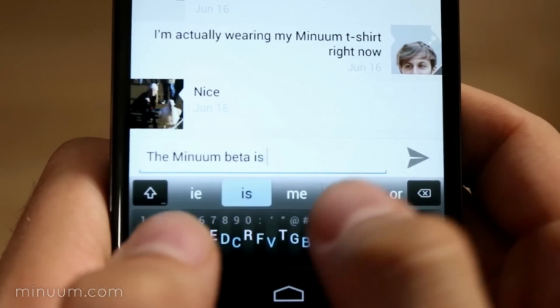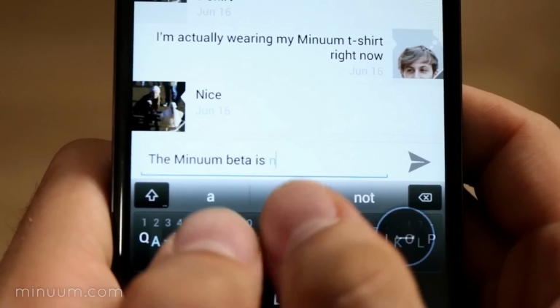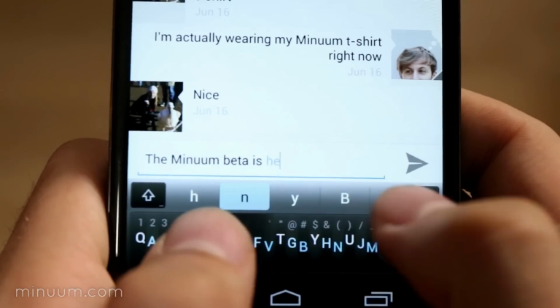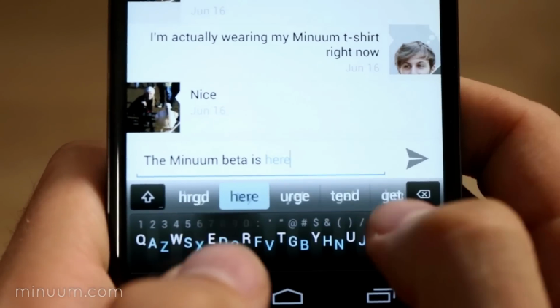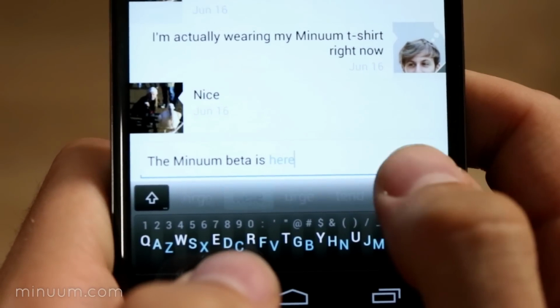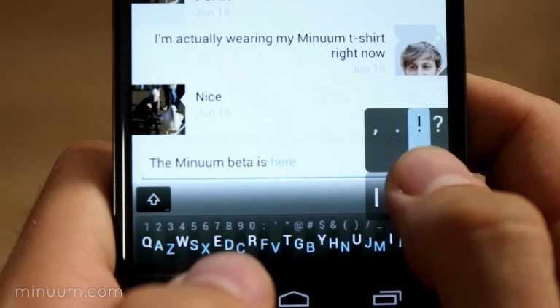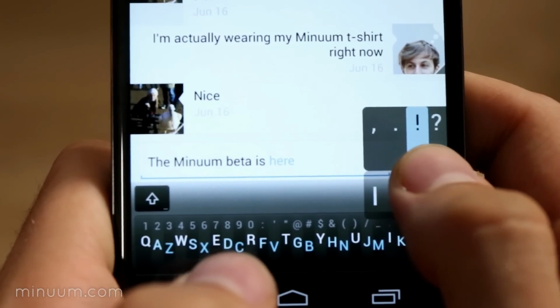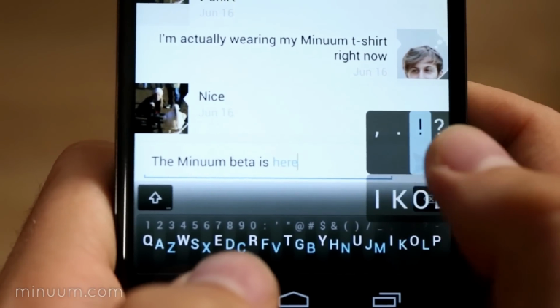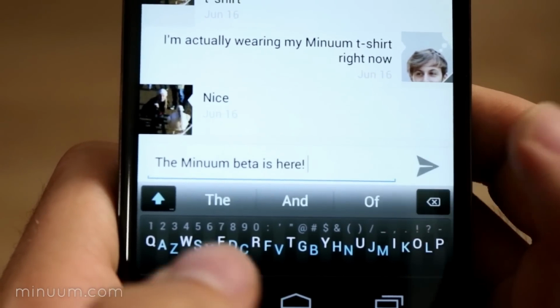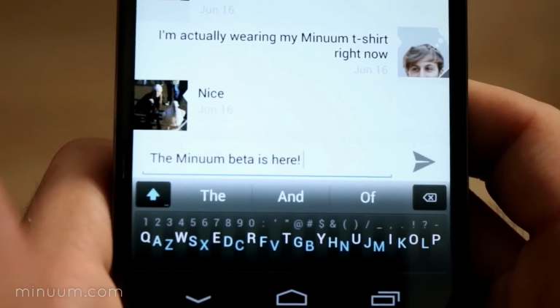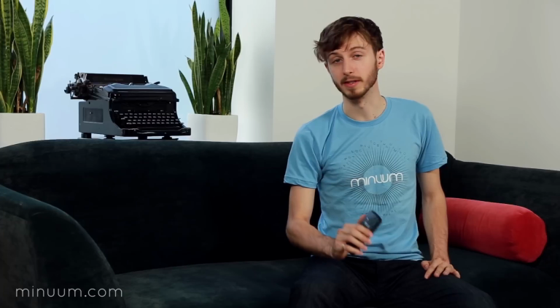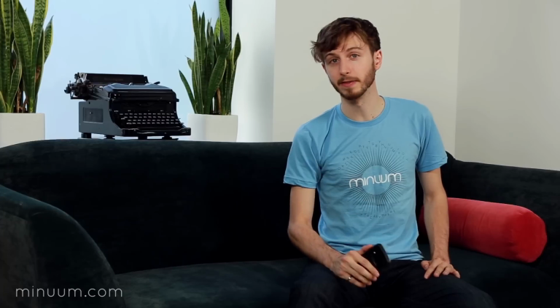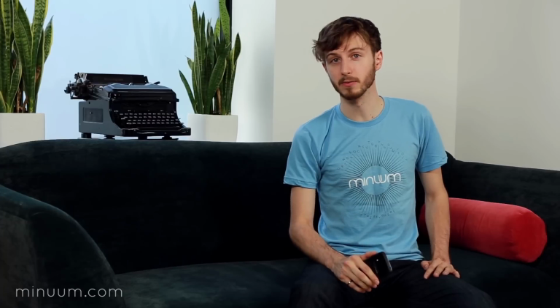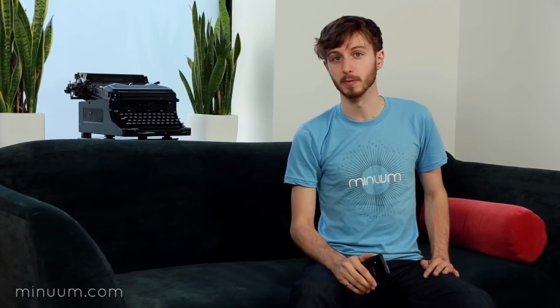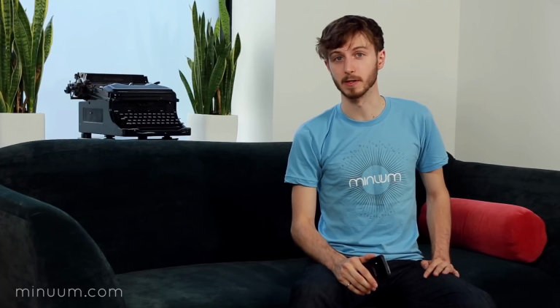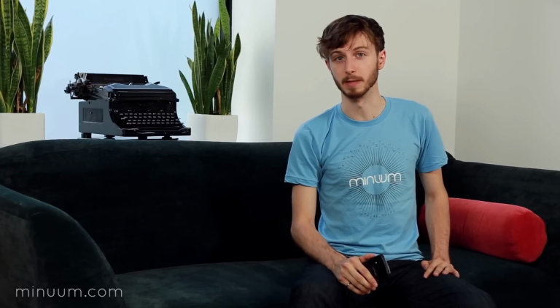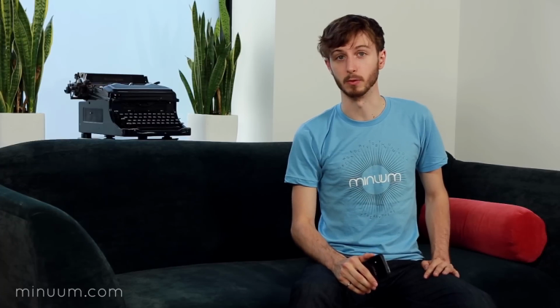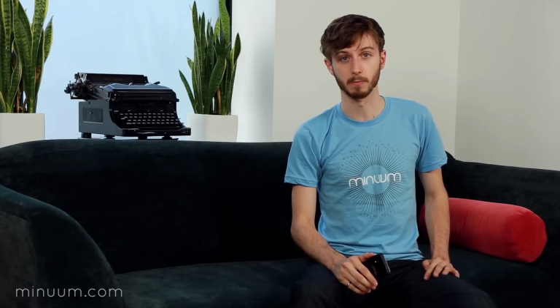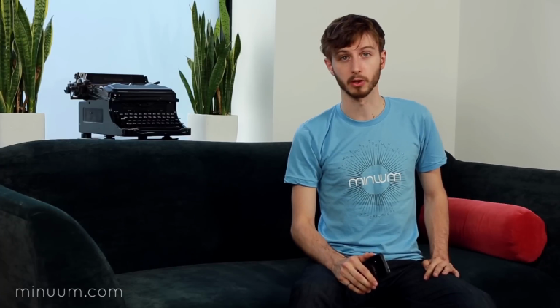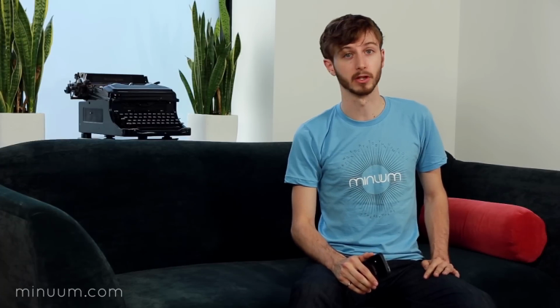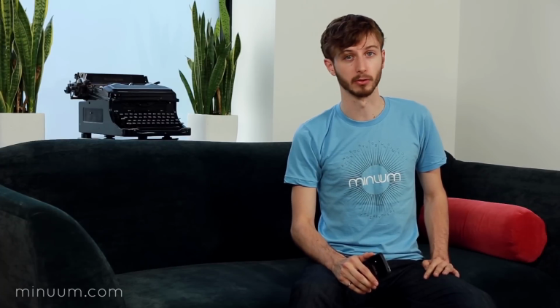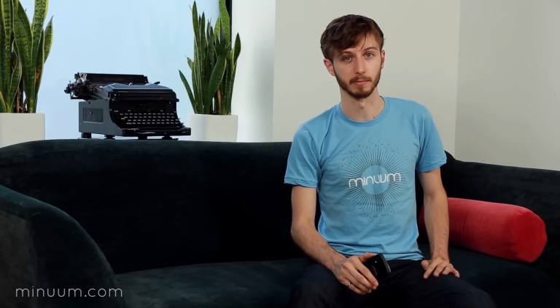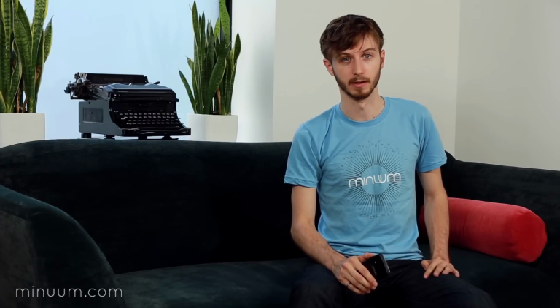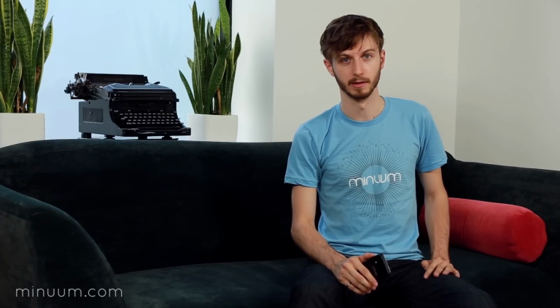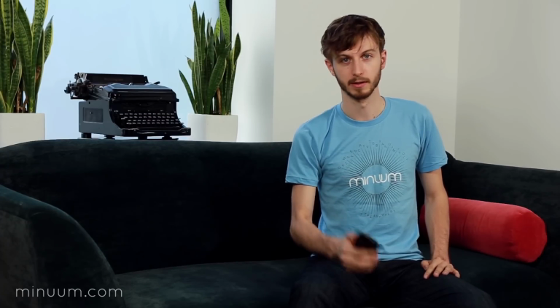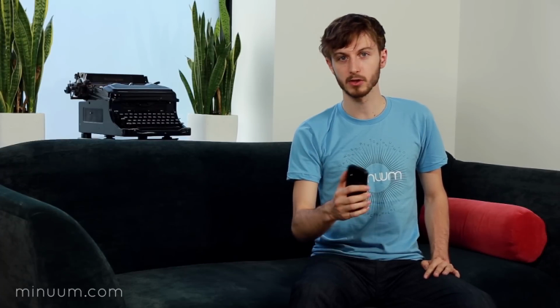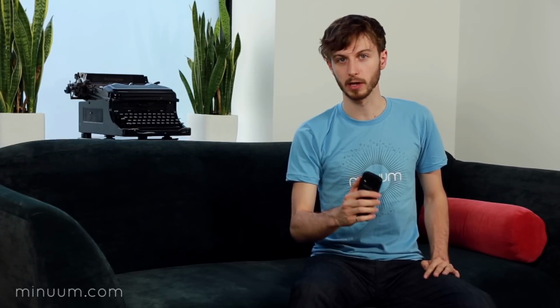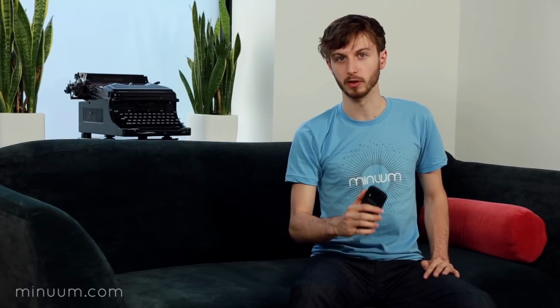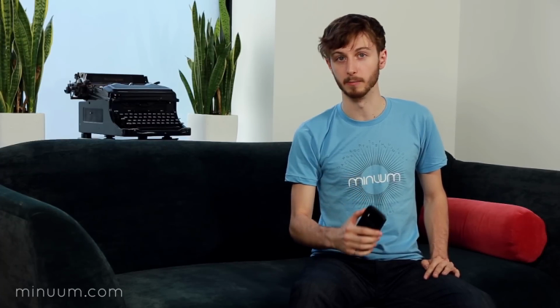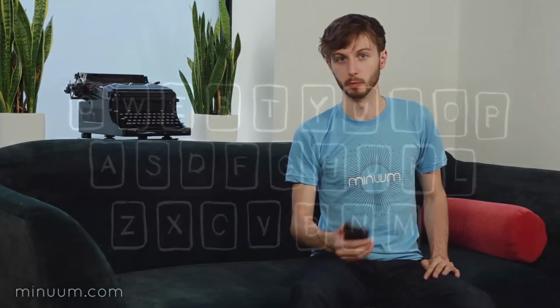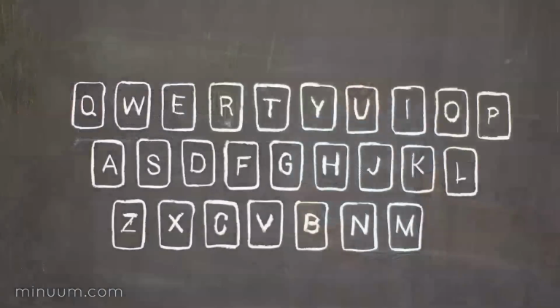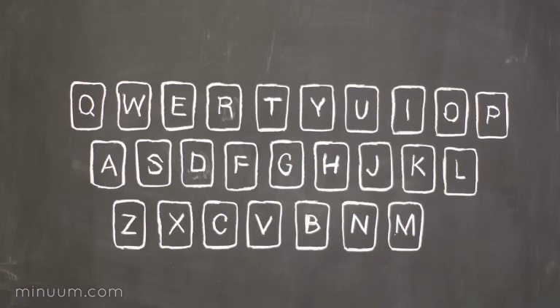We've released the first version of the Minuum keyboard to the 10,000 amazing people who supported our Indiegogo campaign. Here's a quick look at how Minuum works.